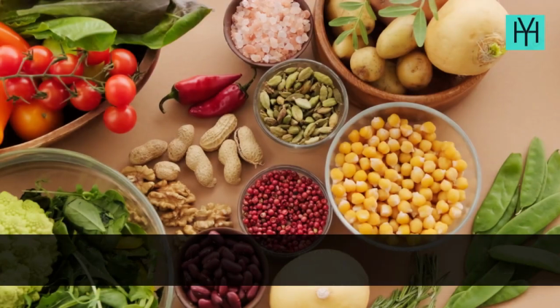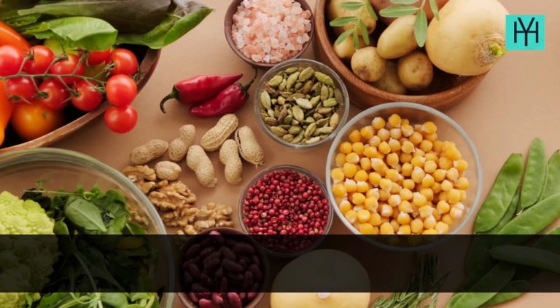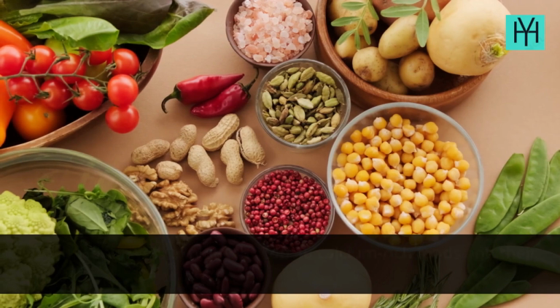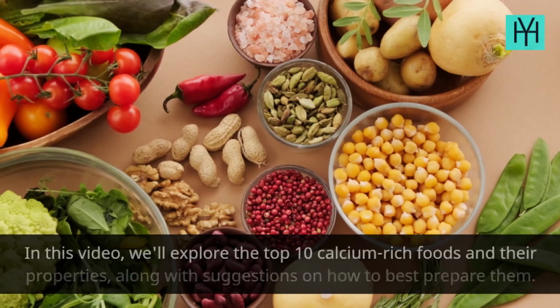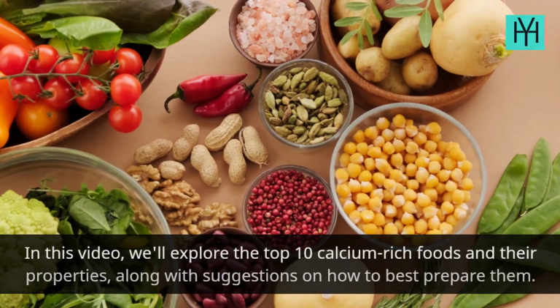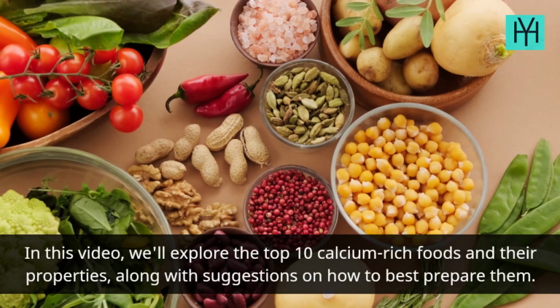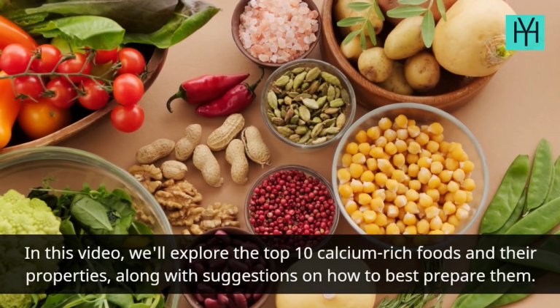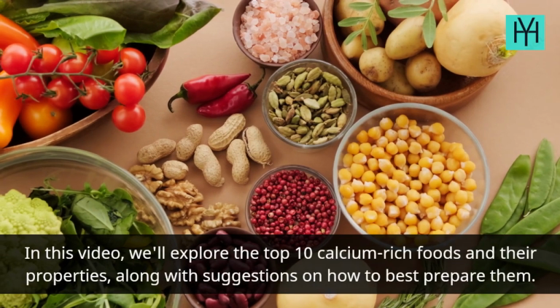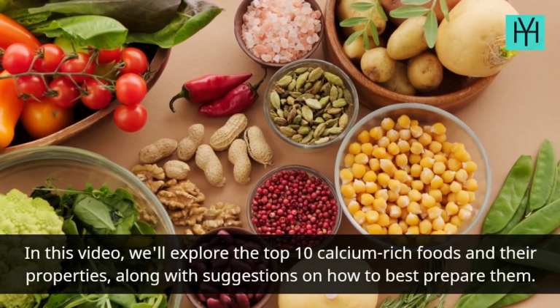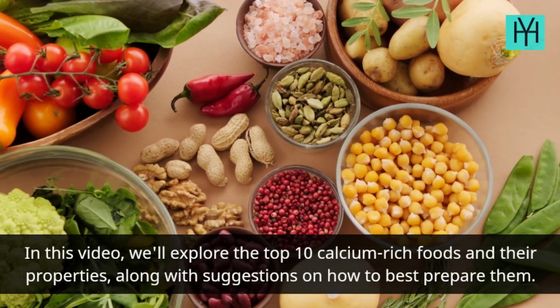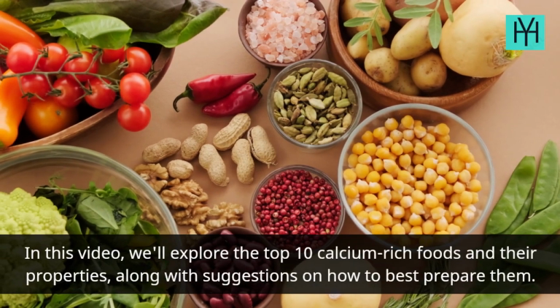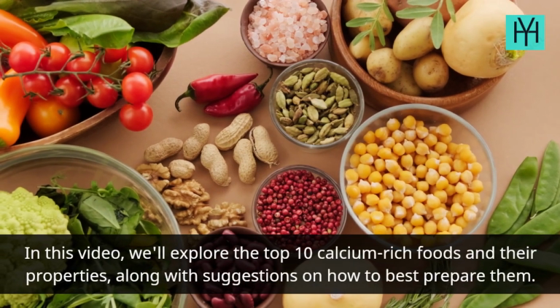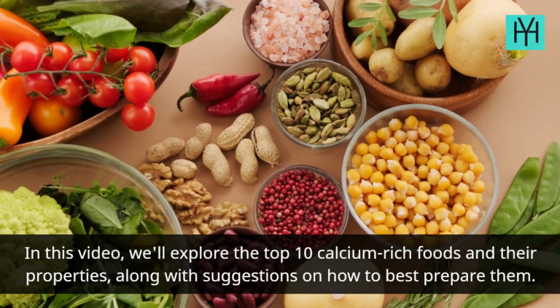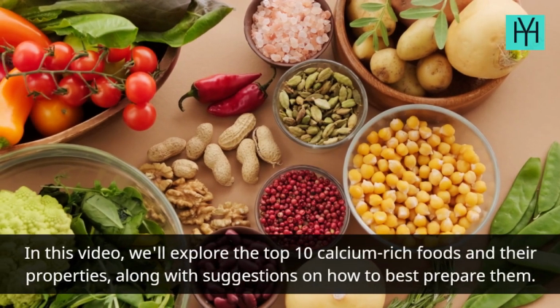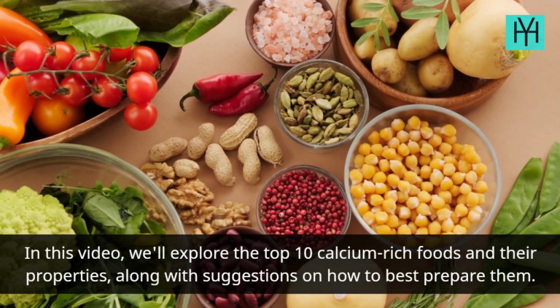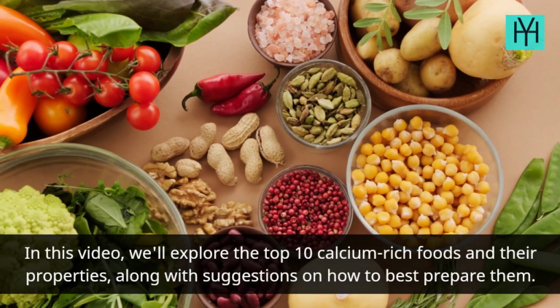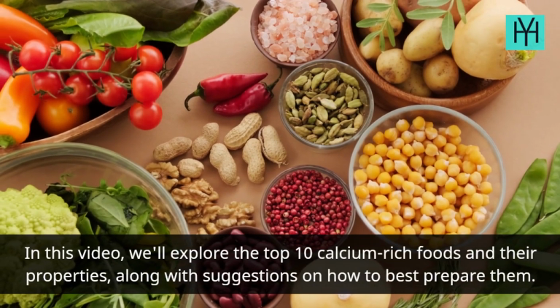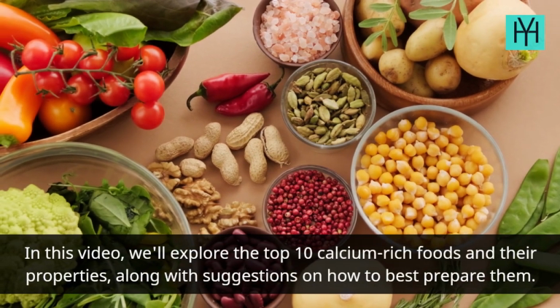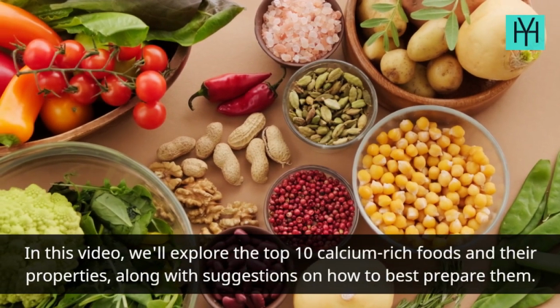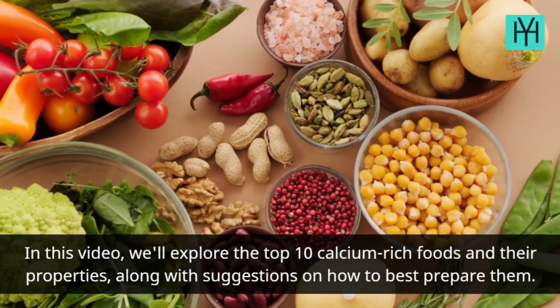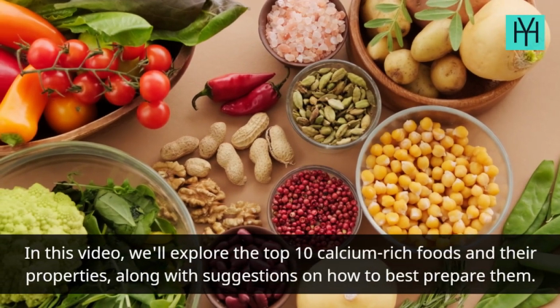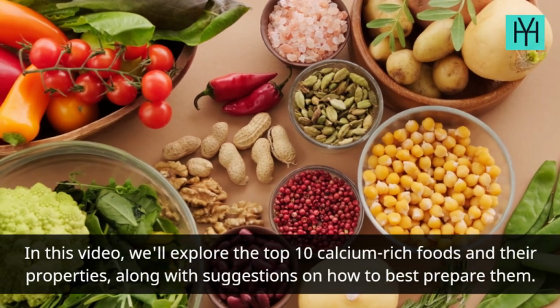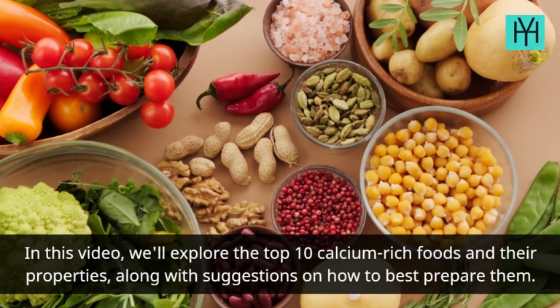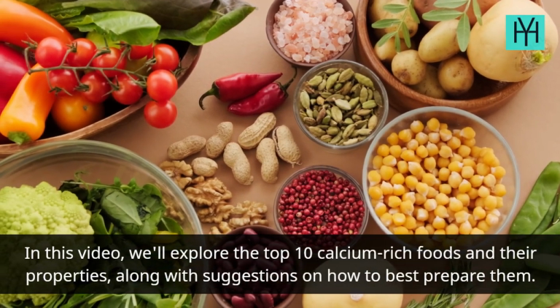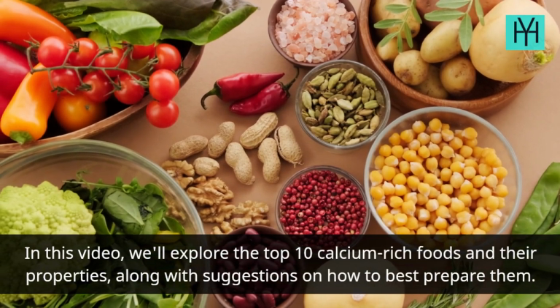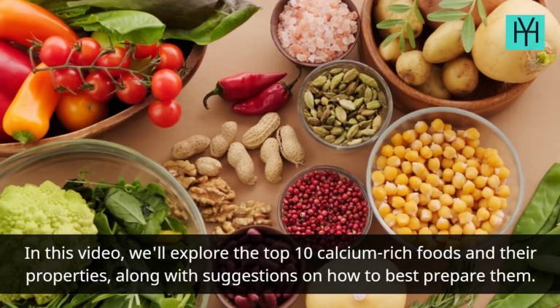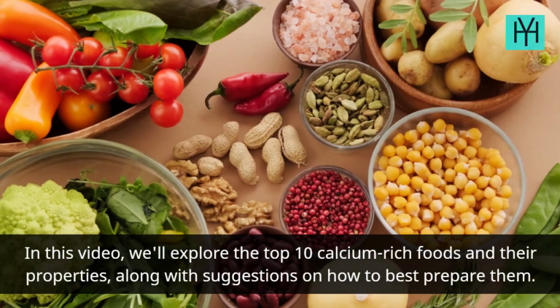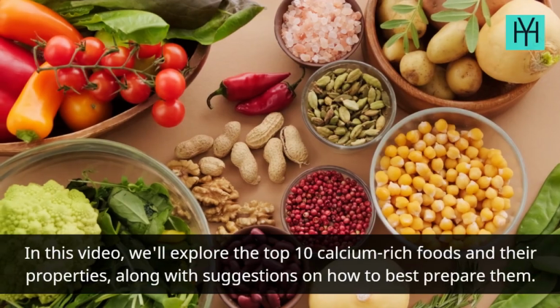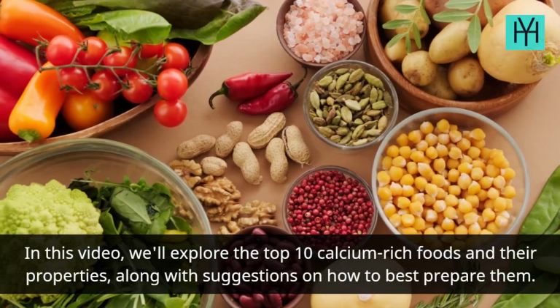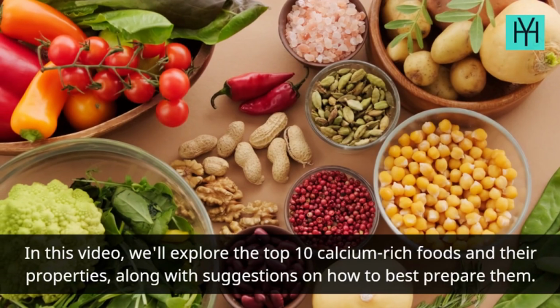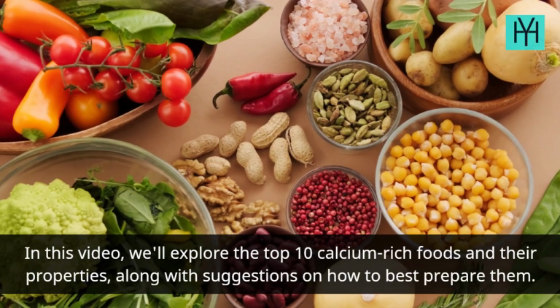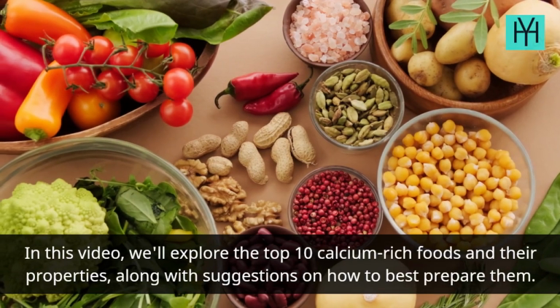In this video, we'll explore the top 10 calcium-rich foods and their properties, along with suggestions on how to best prepare them.